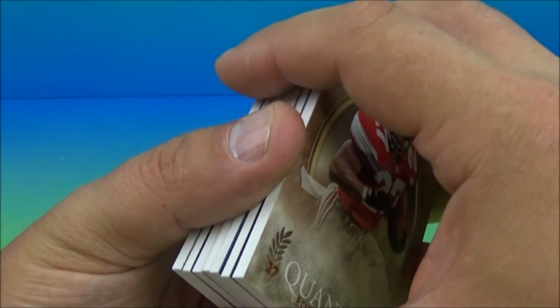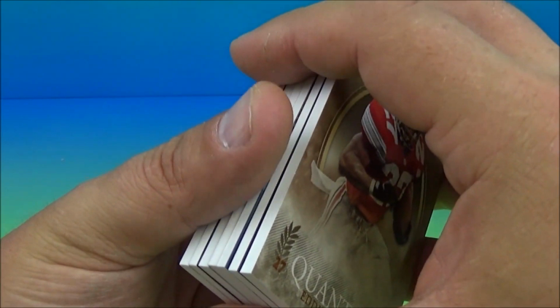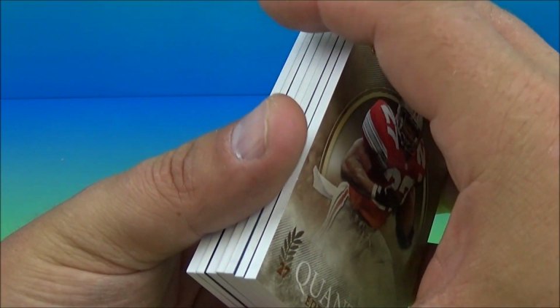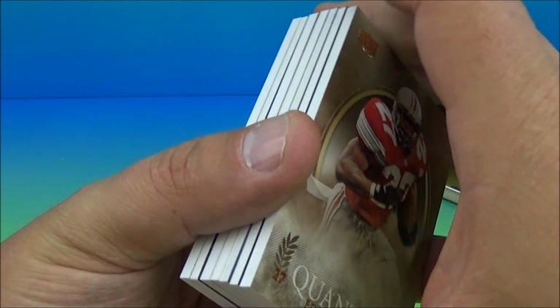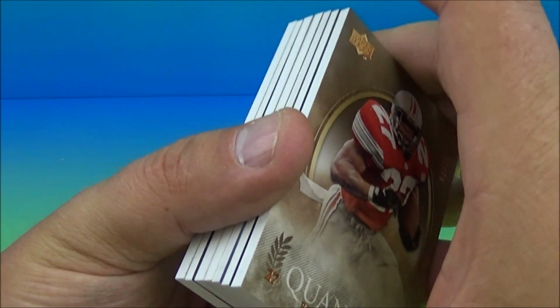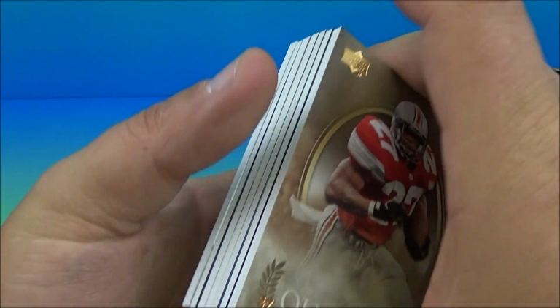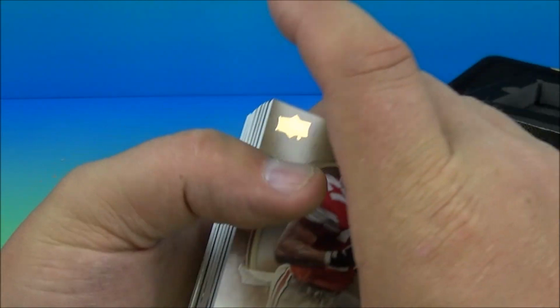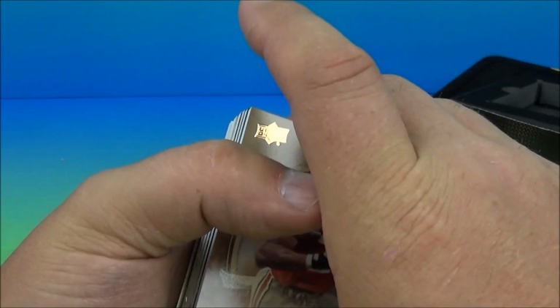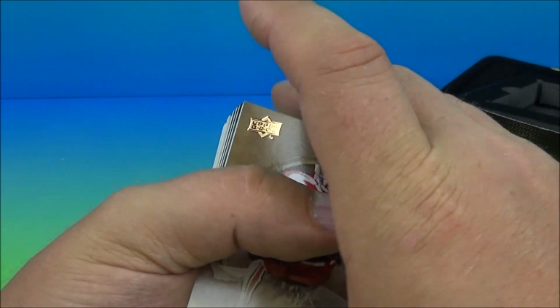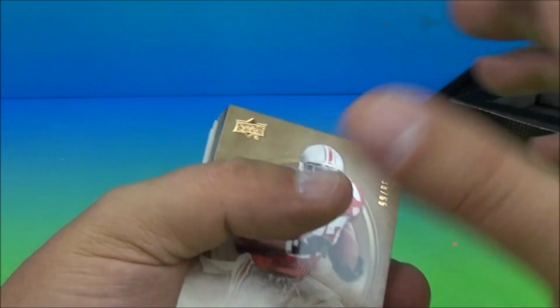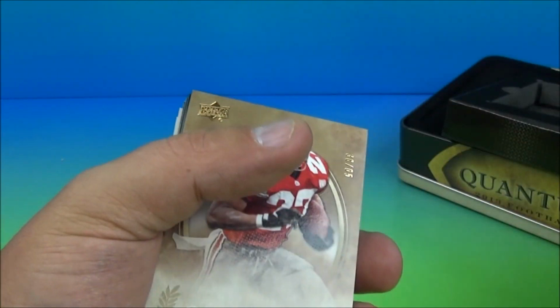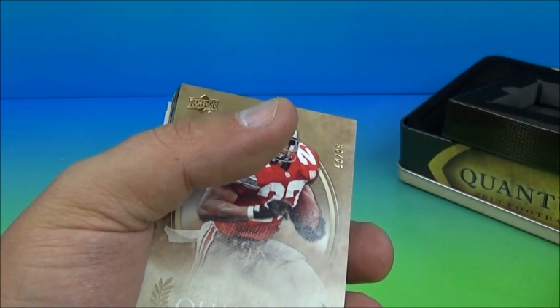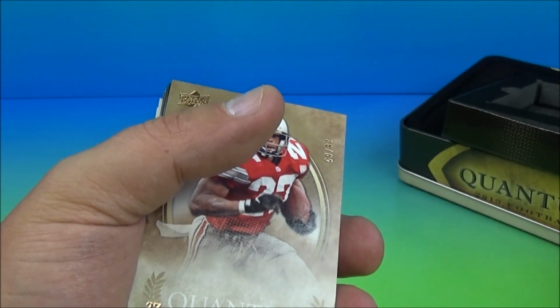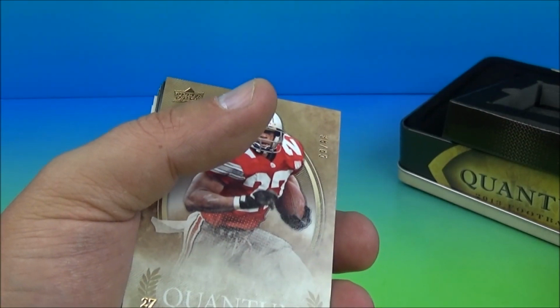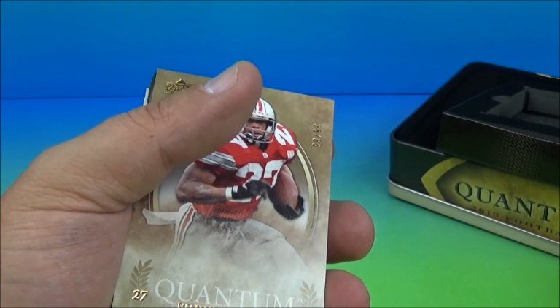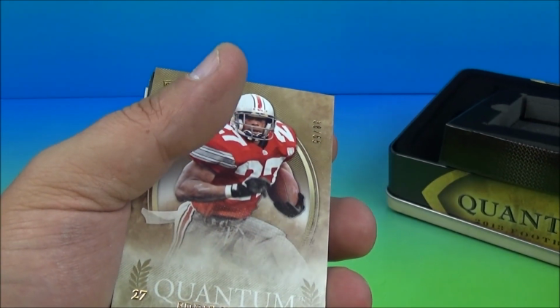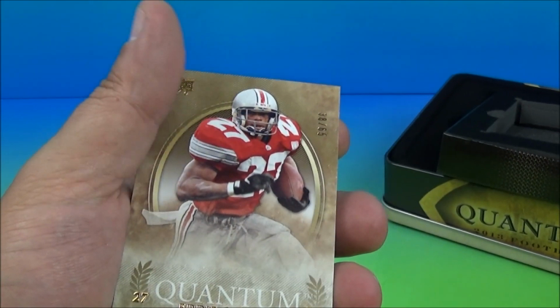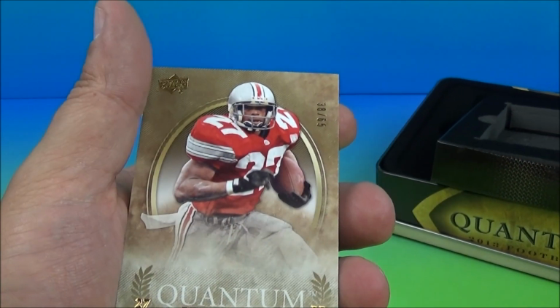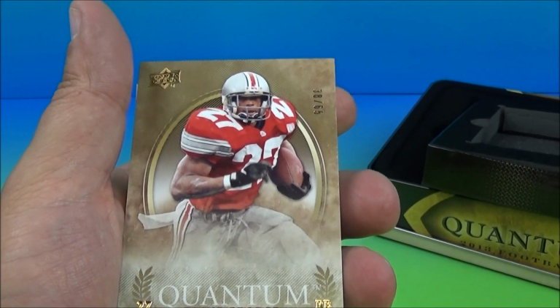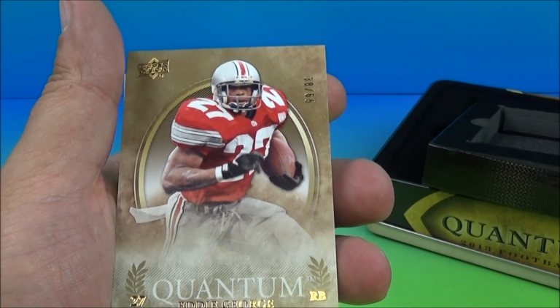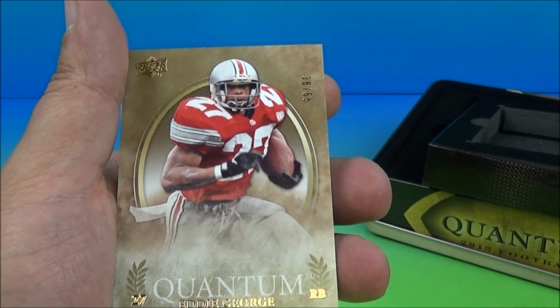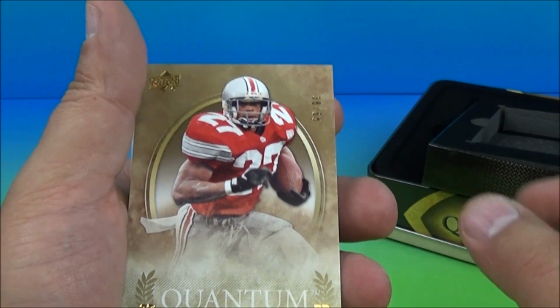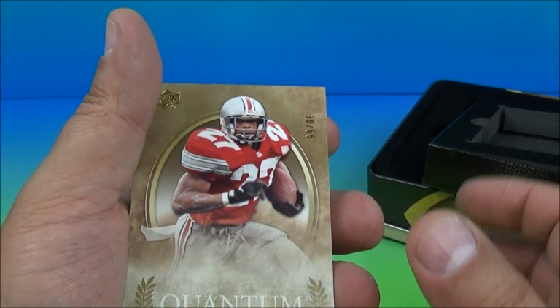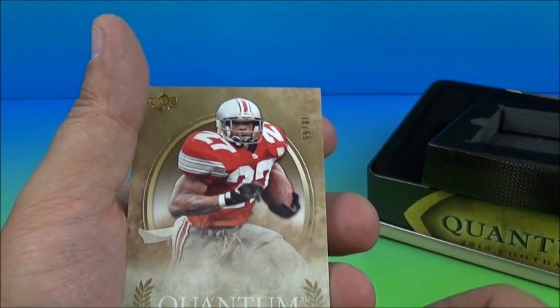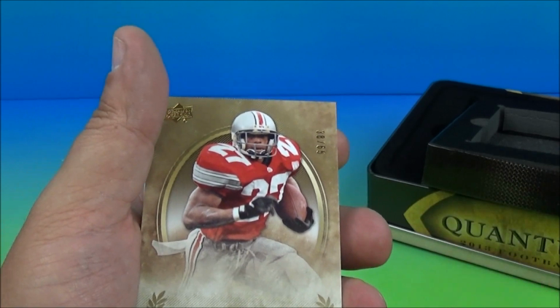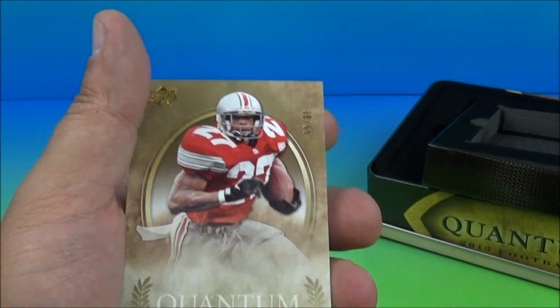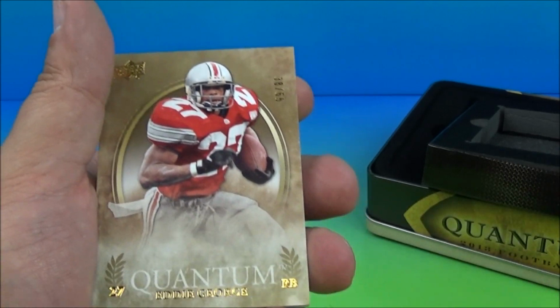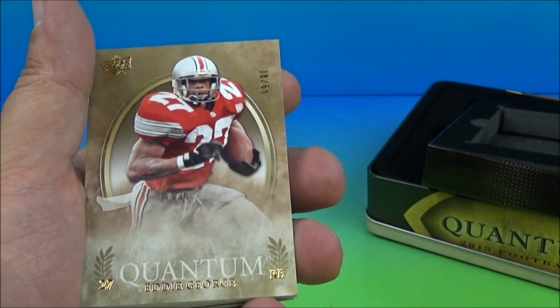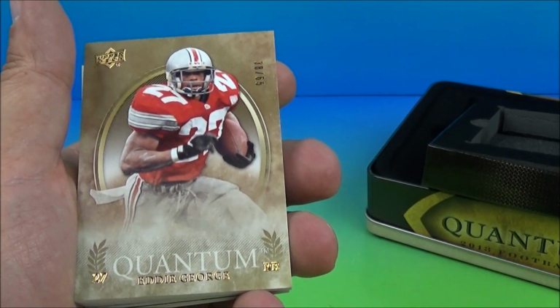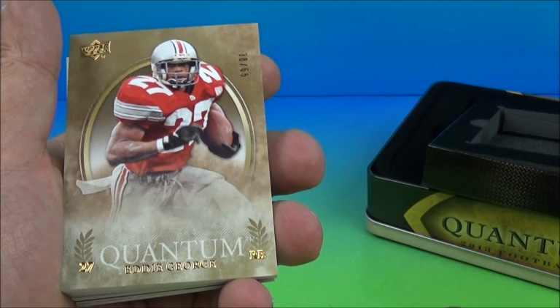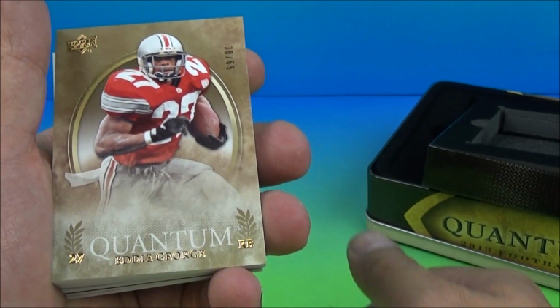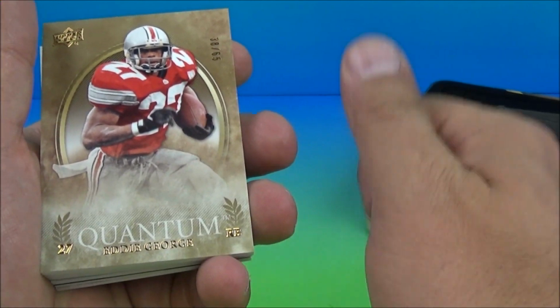Nice box, right? Well there you go. Thanks for watching, everybody. Stay tuned — got some more goodies coming your way.